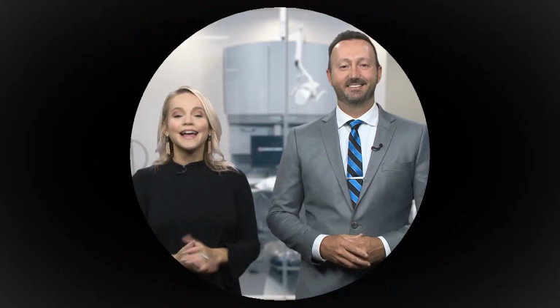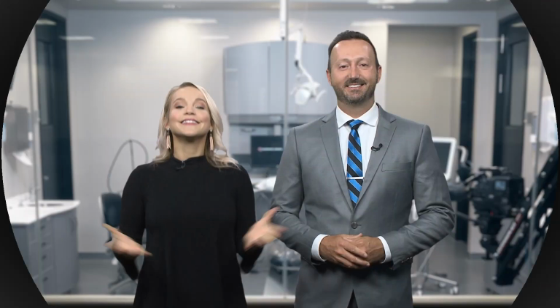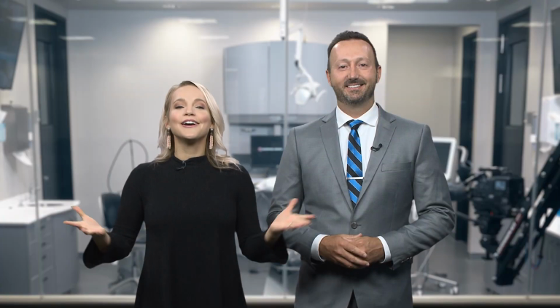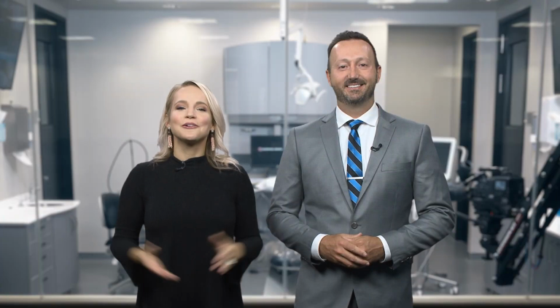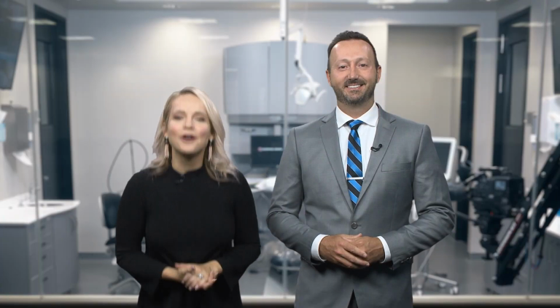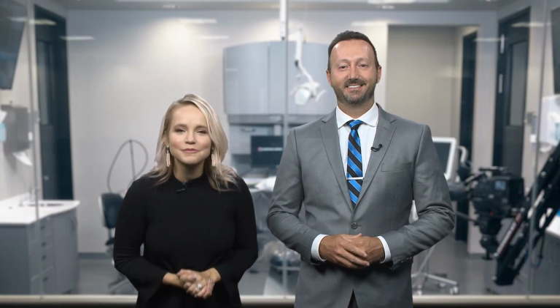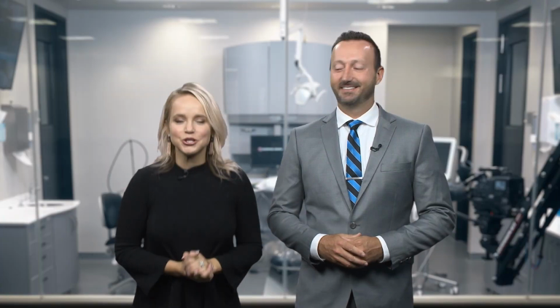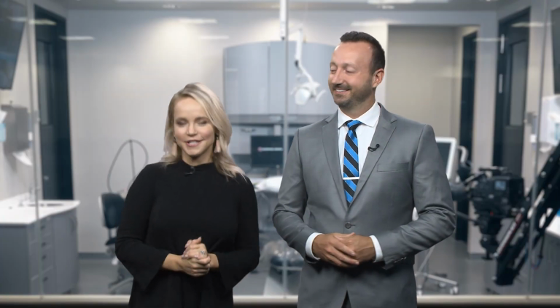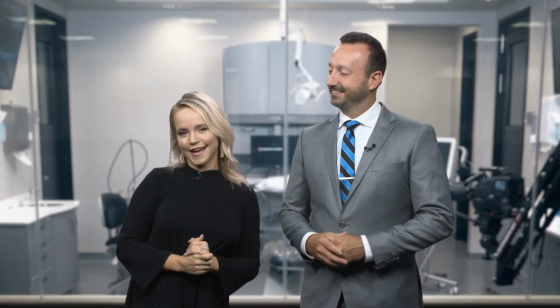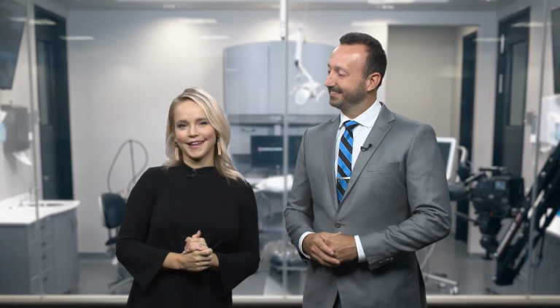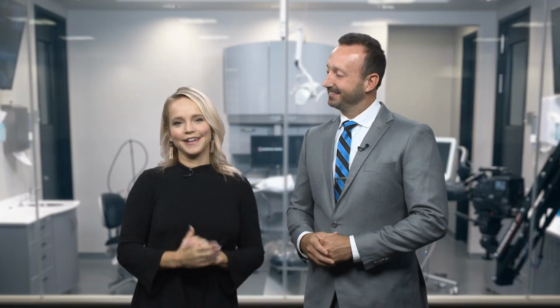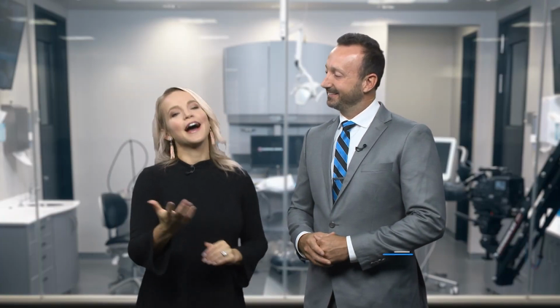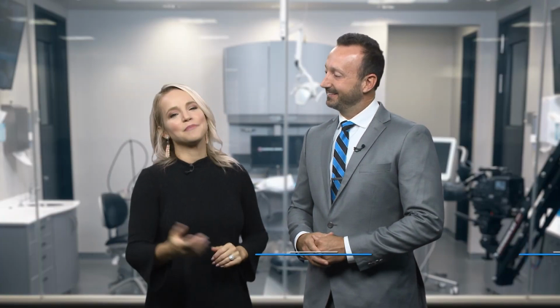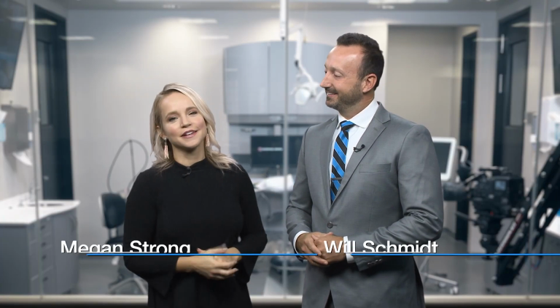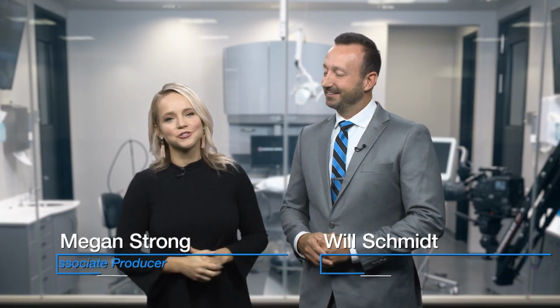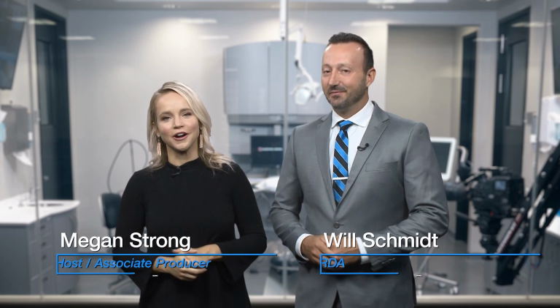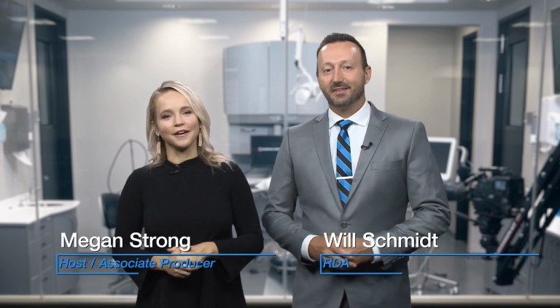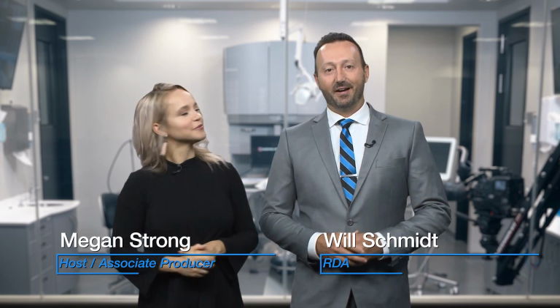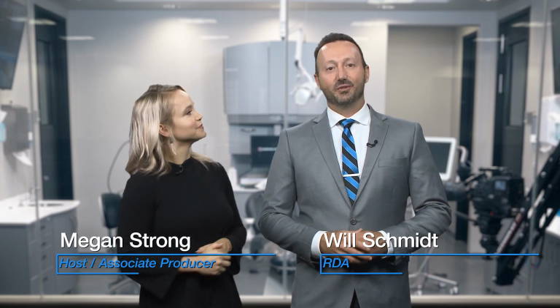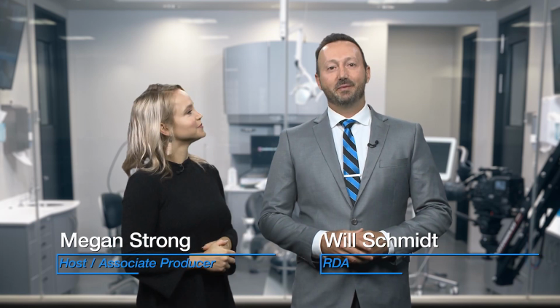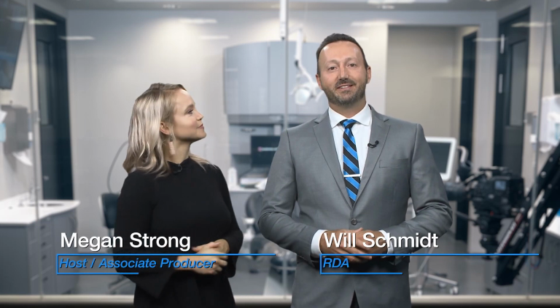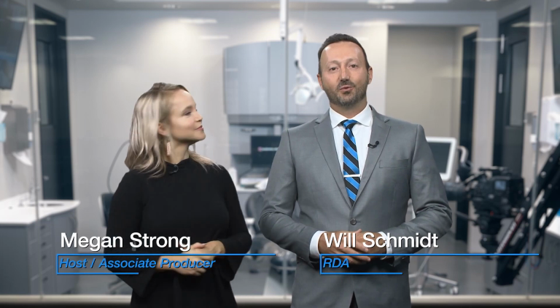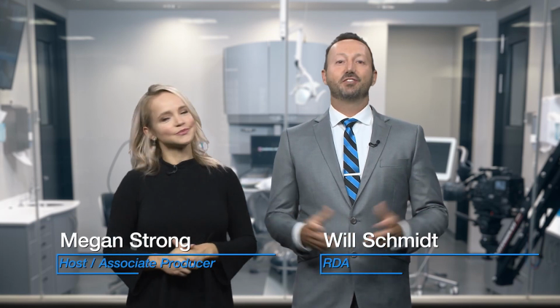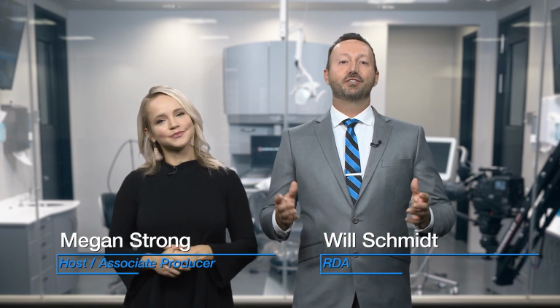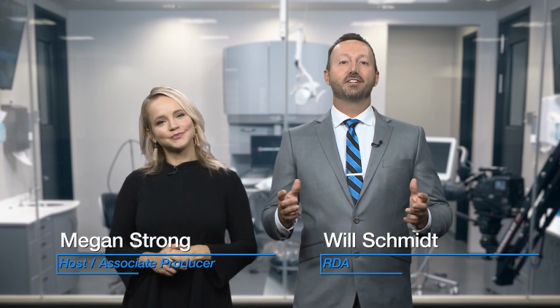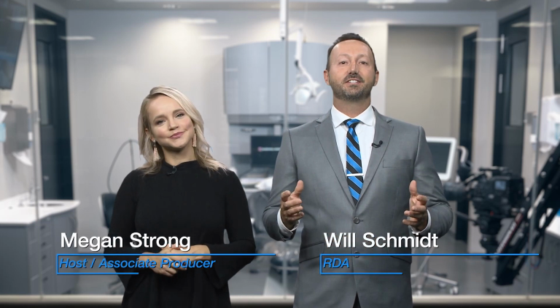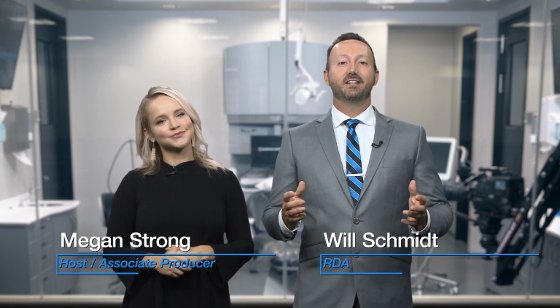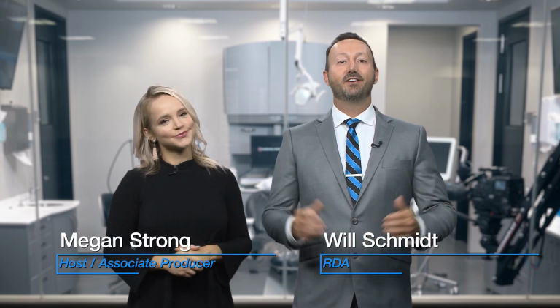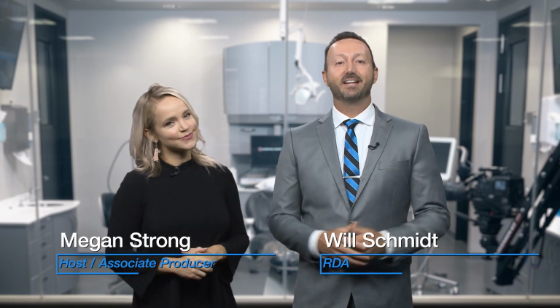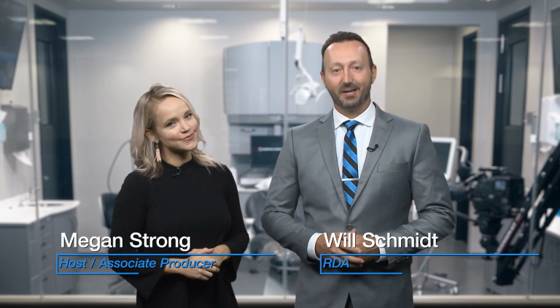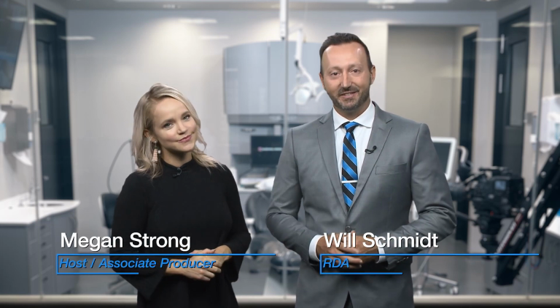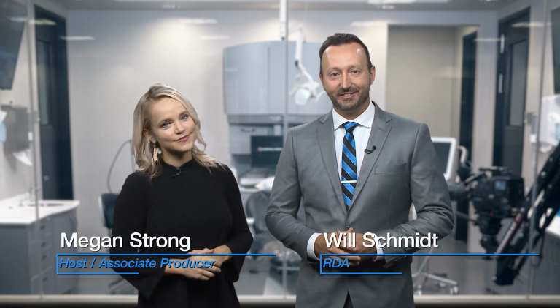Hello and welcome to Chairside Live. I'm Megan Strong. And I'm Will Schmidt, Registered Dental Assistant here at Gladwell Dental.